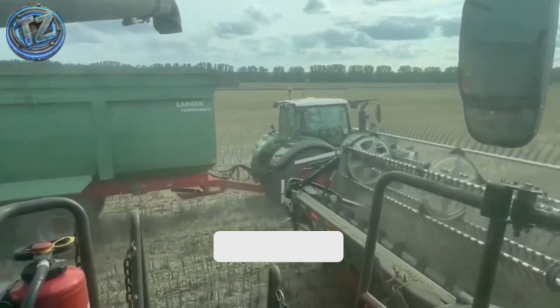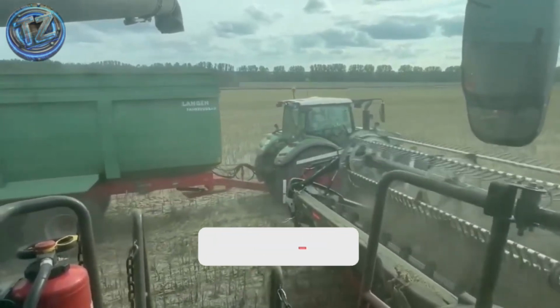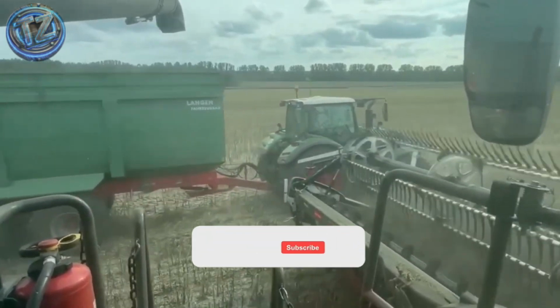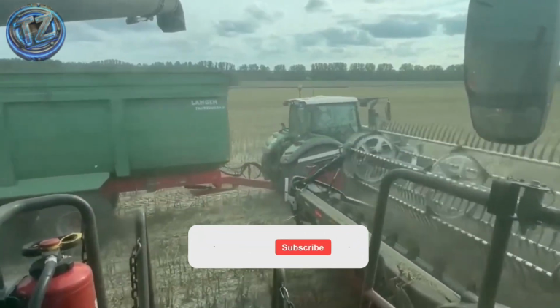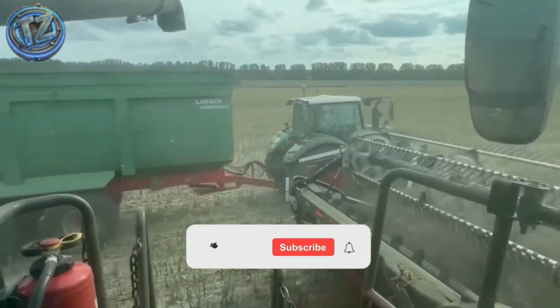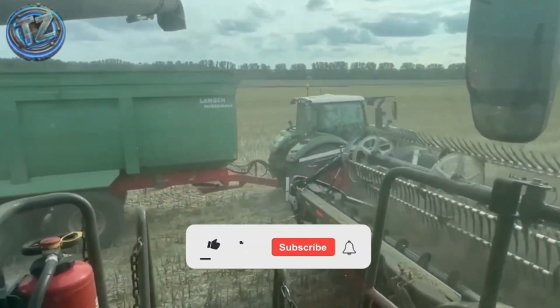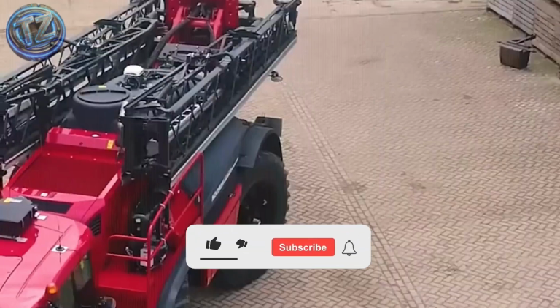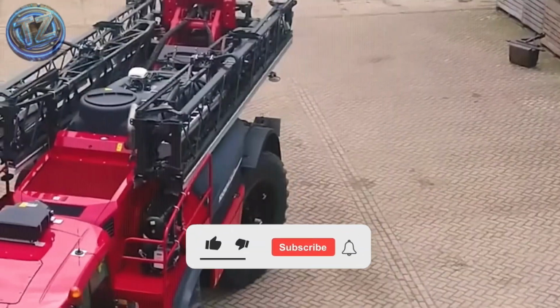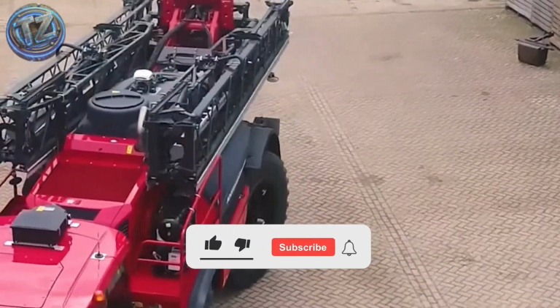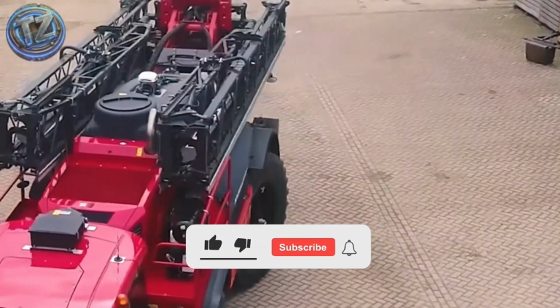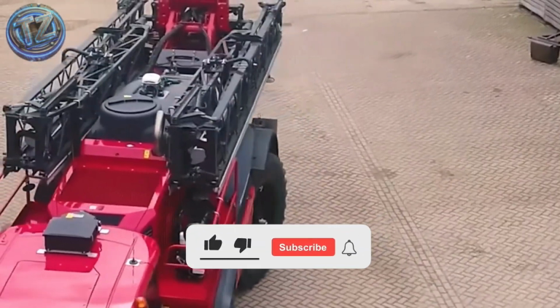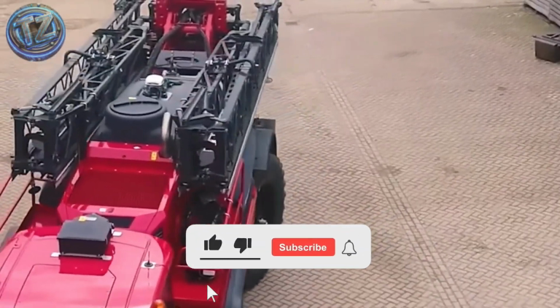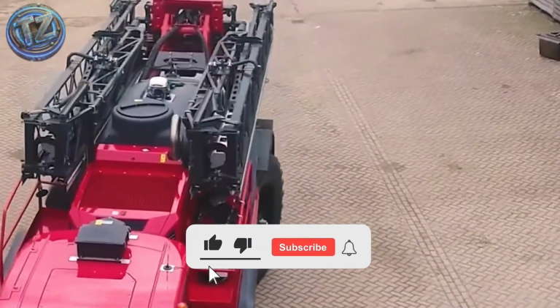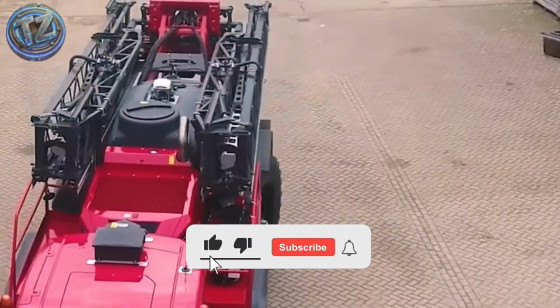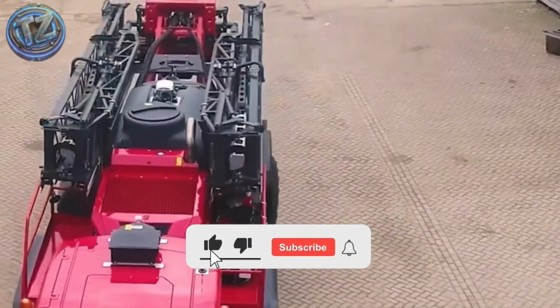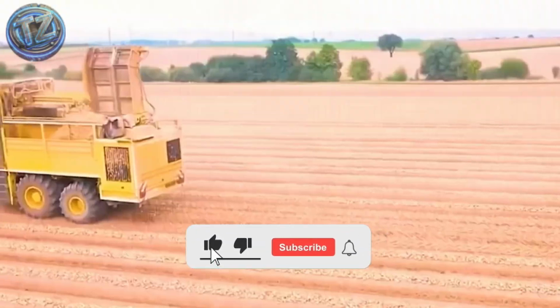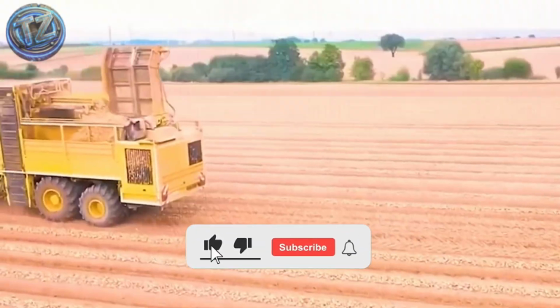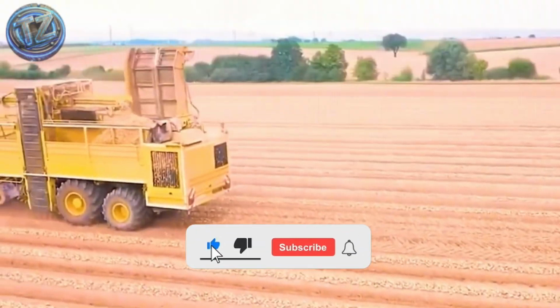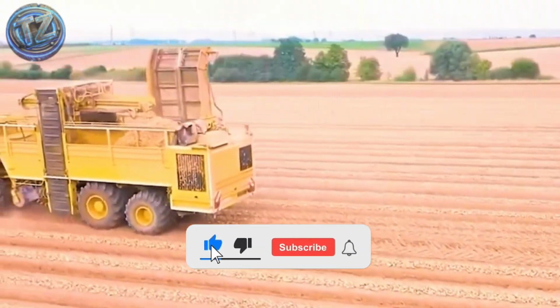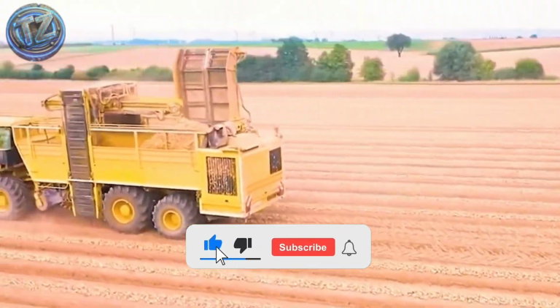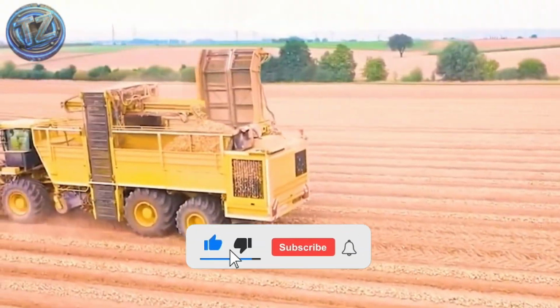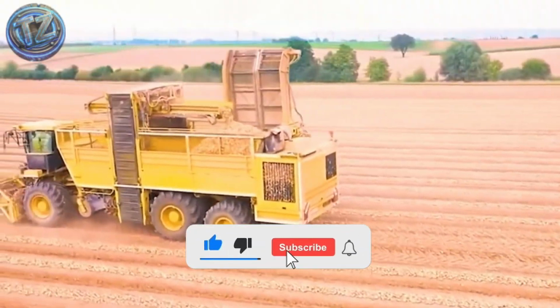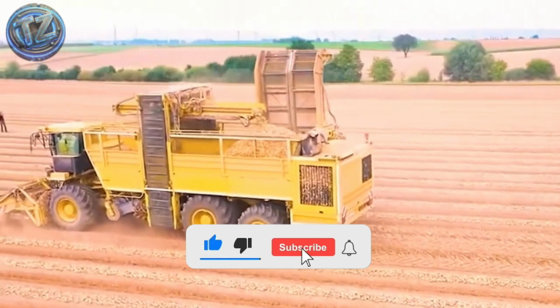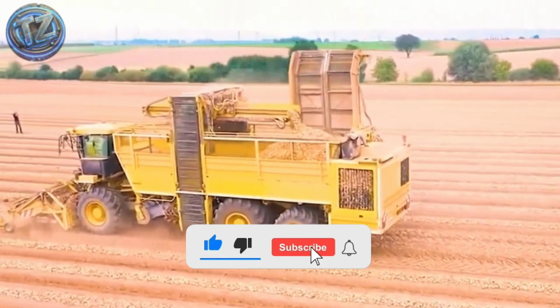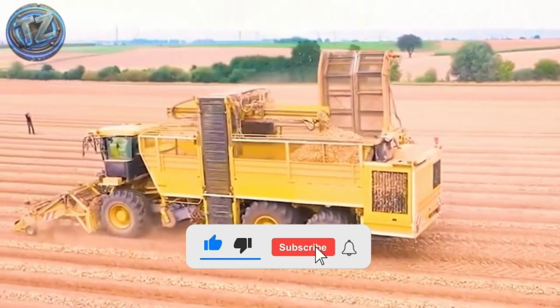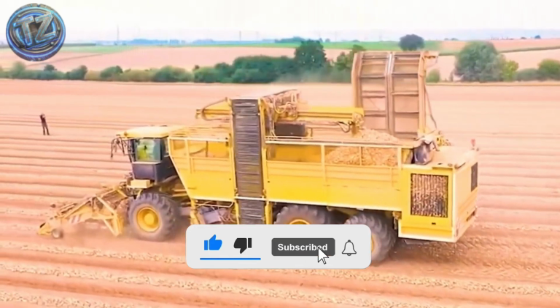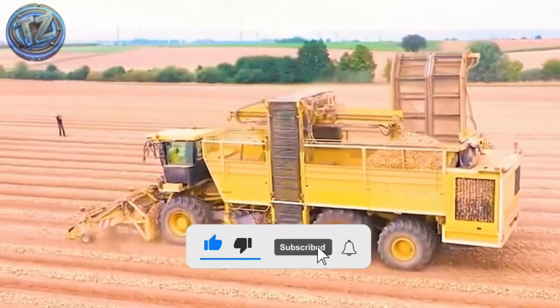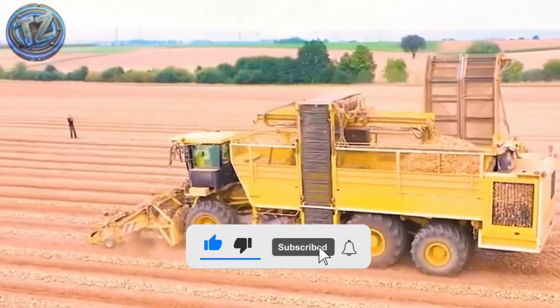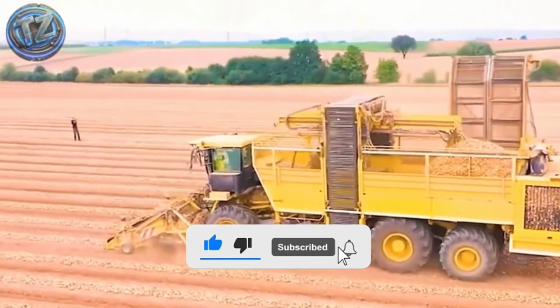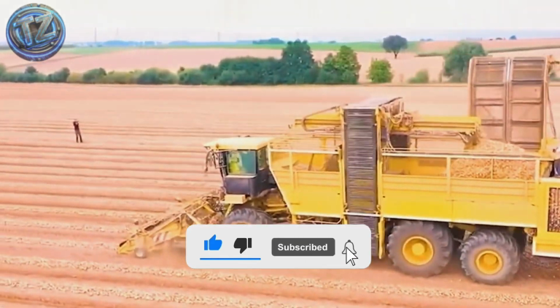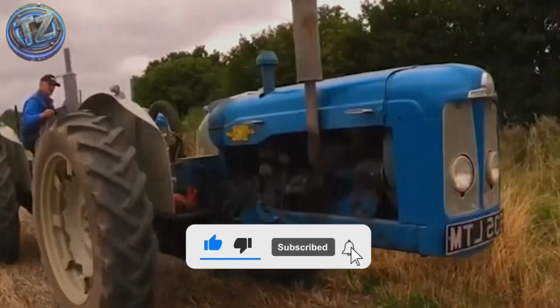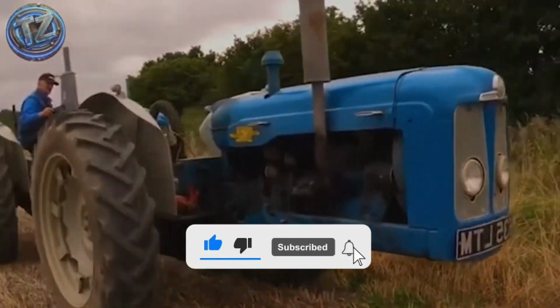Because here we bring you the most extreme, powerful, and real feats of engineering. See you in the next video.